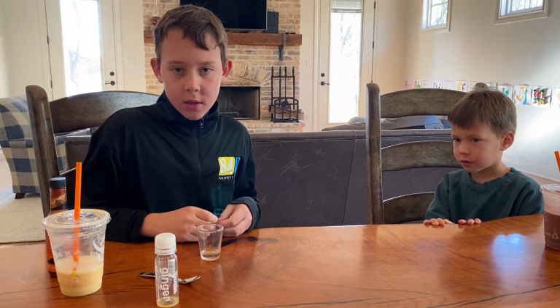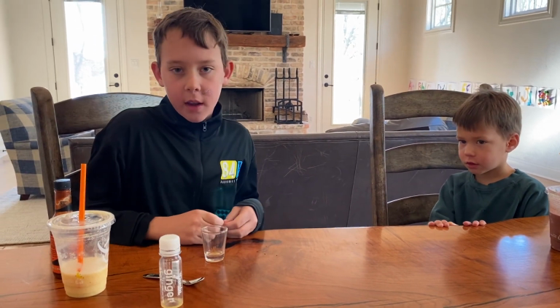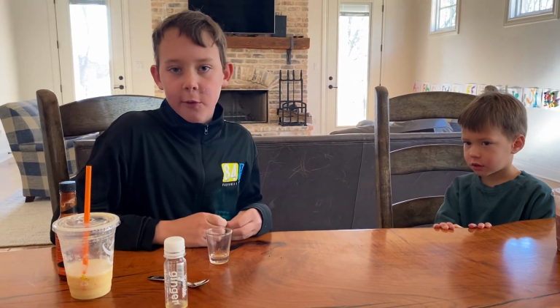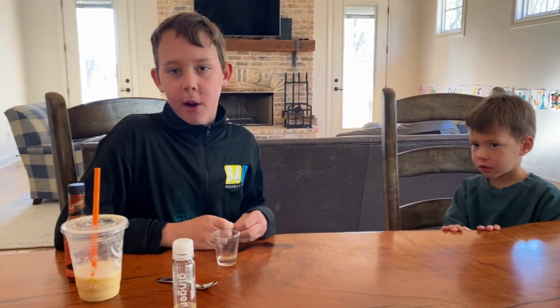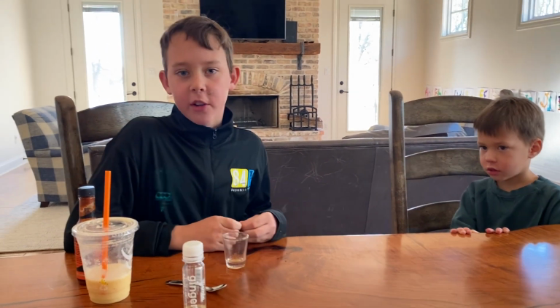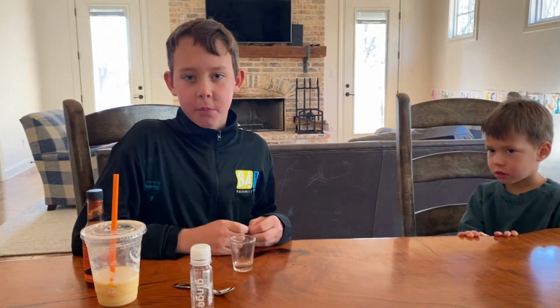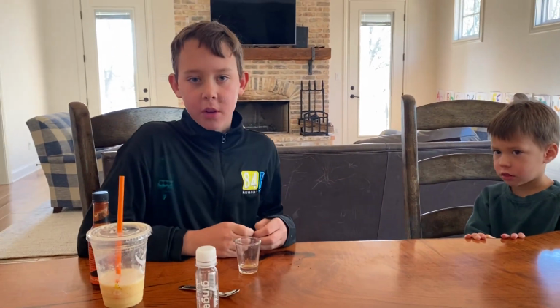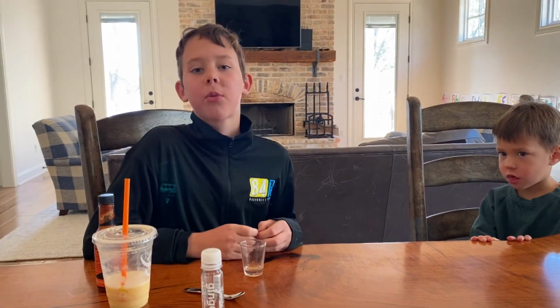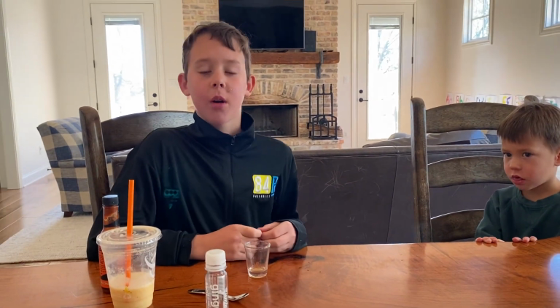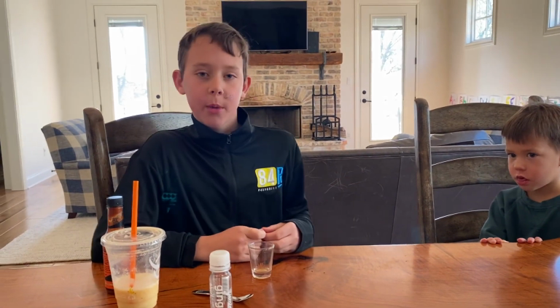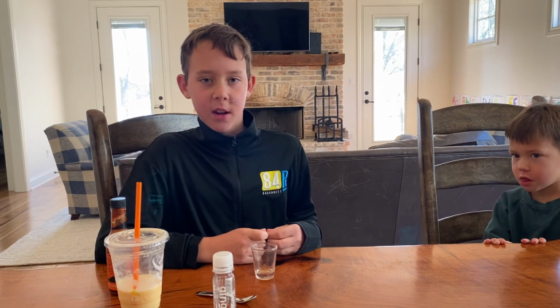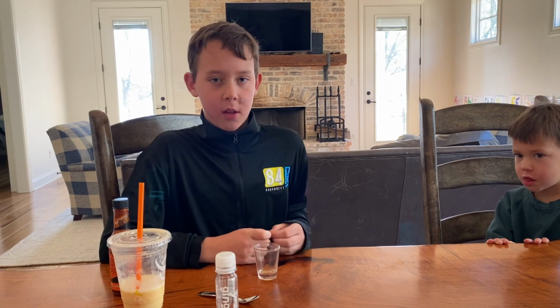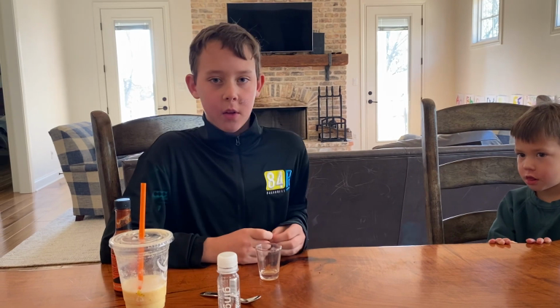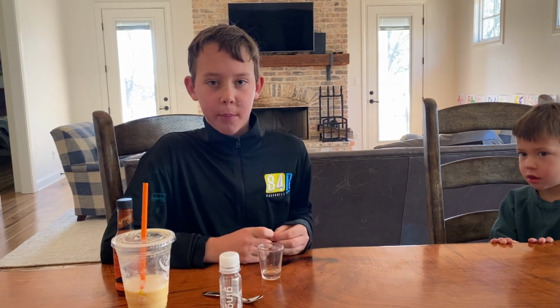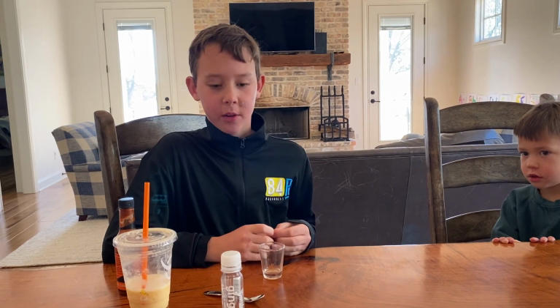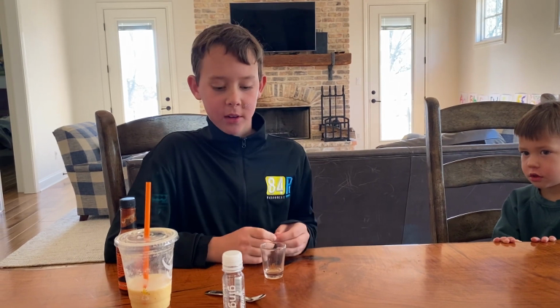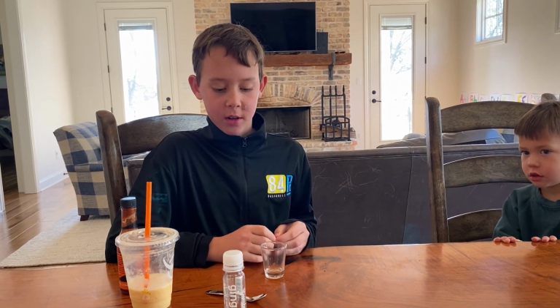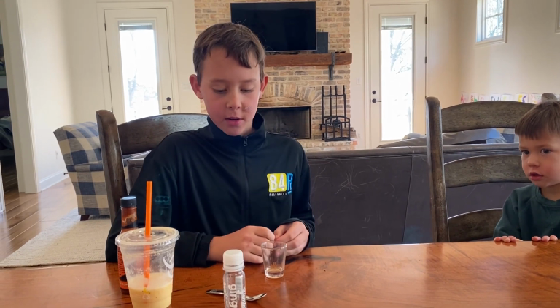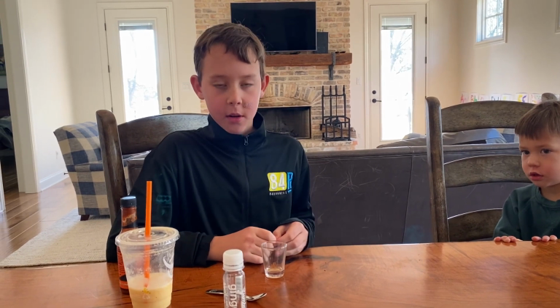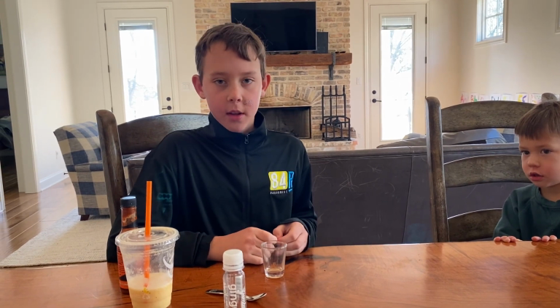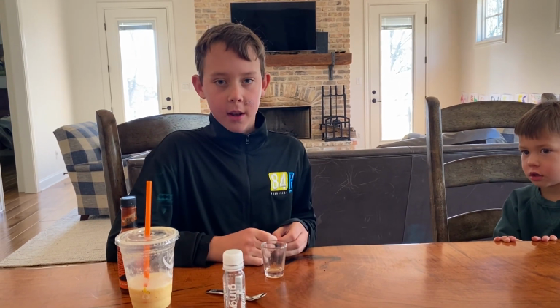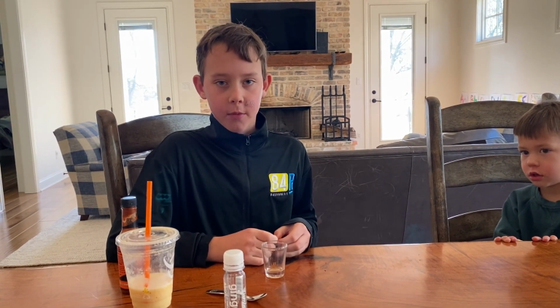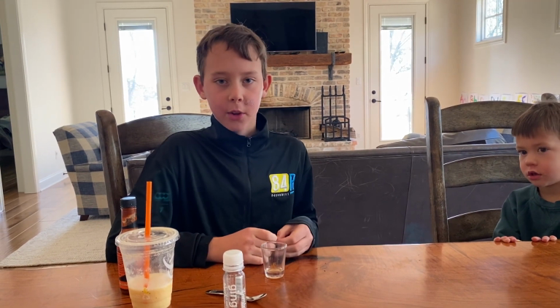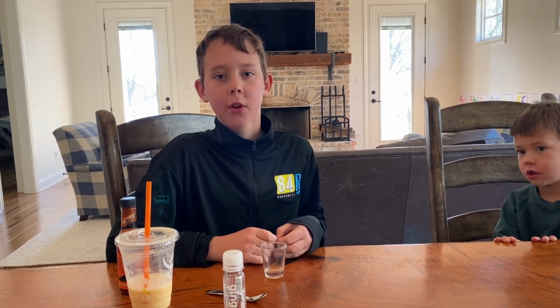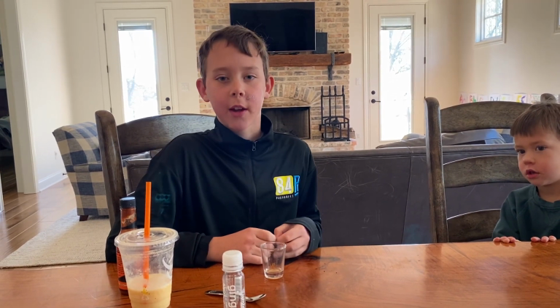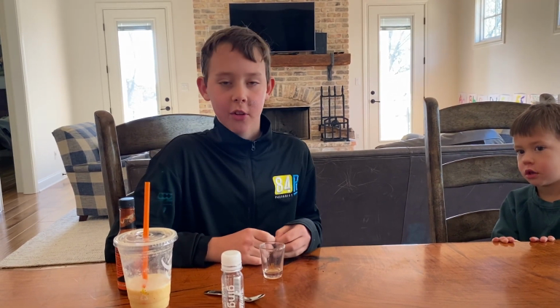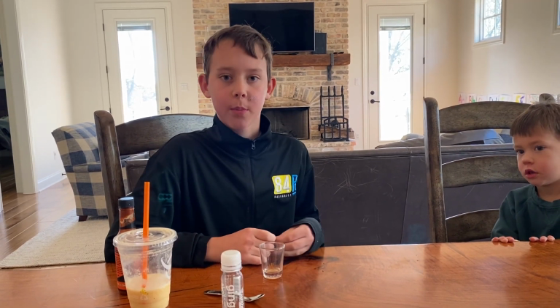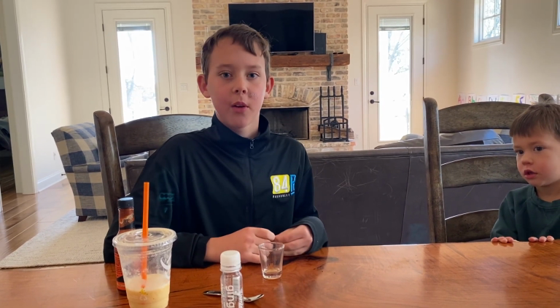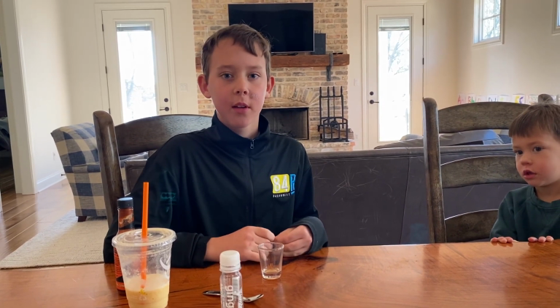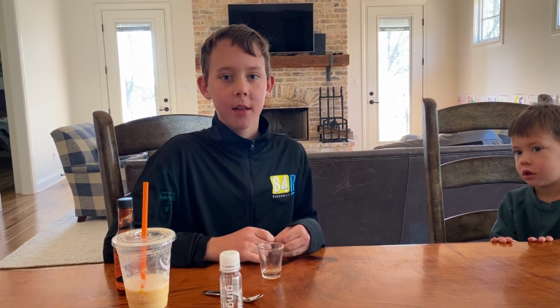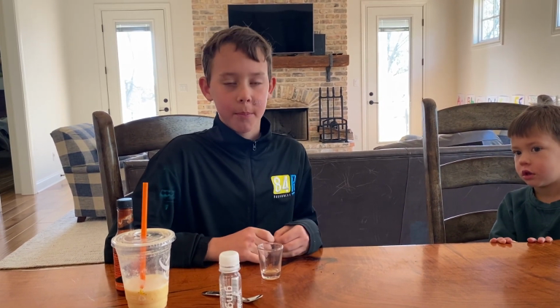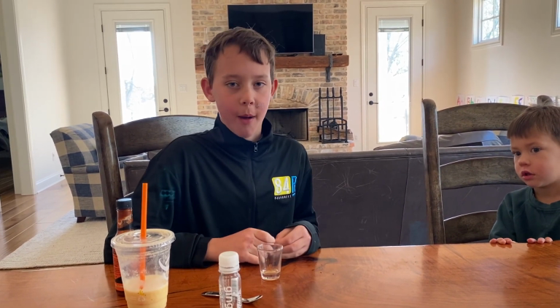Thank you for watching. Please subscribe and hit the like button, and ring the notifications bell. Bye.